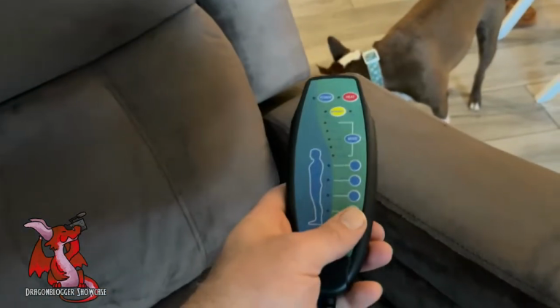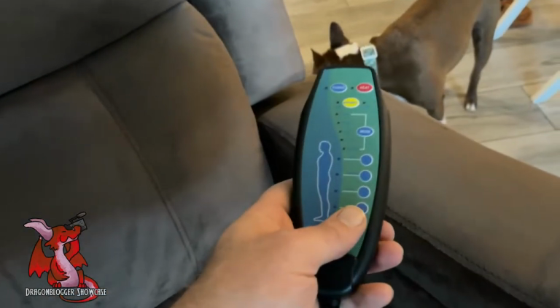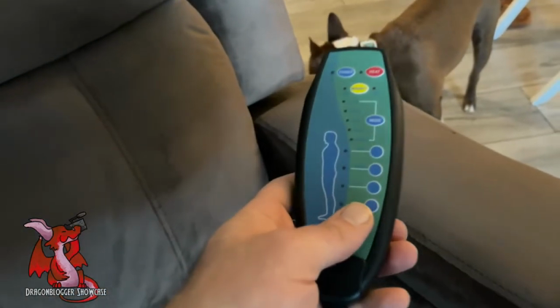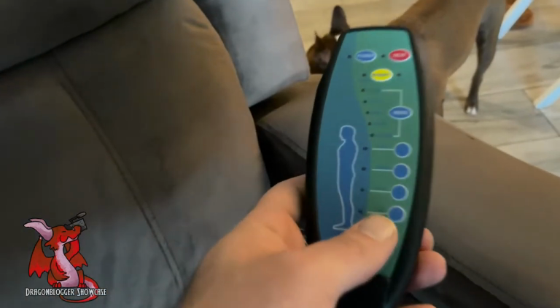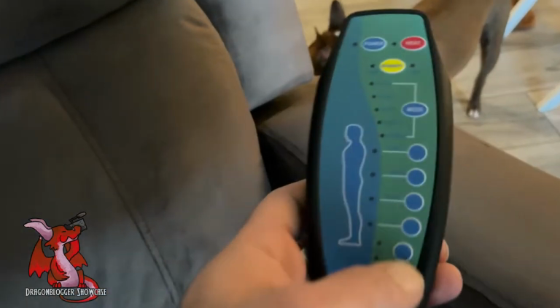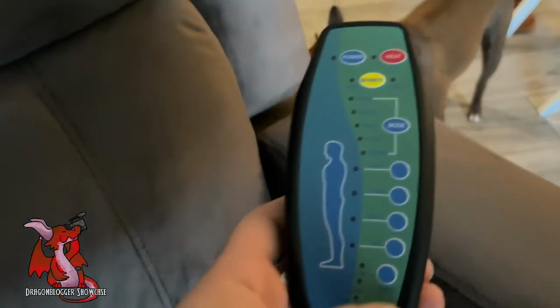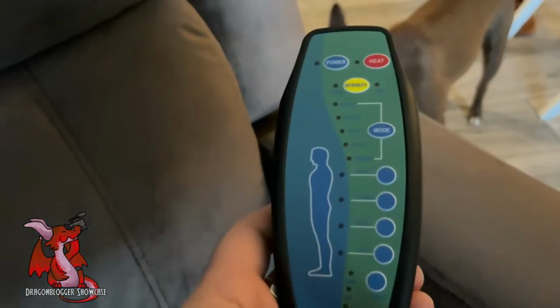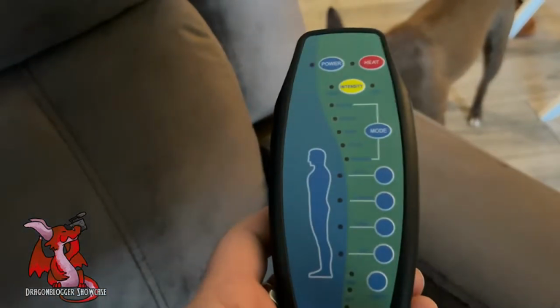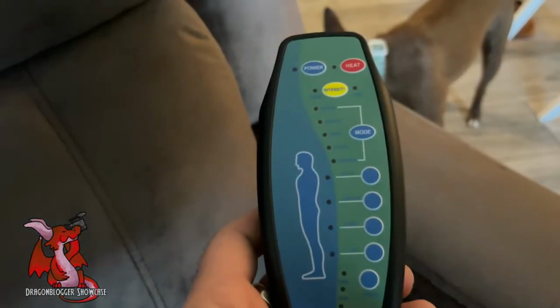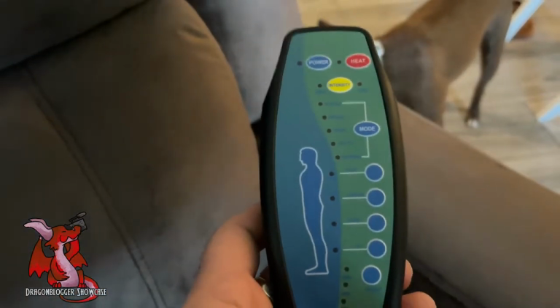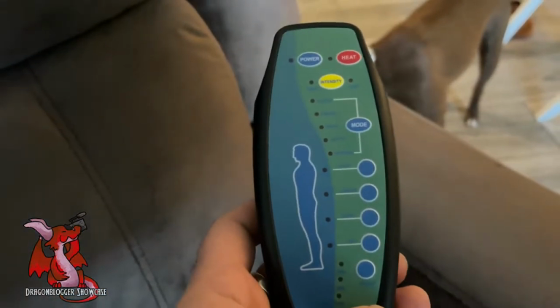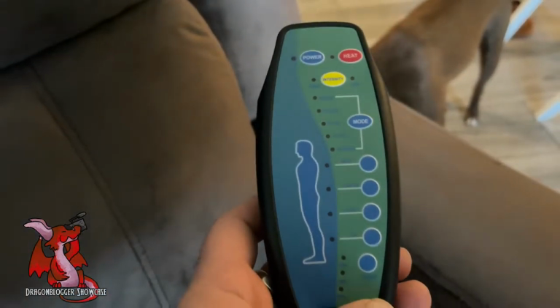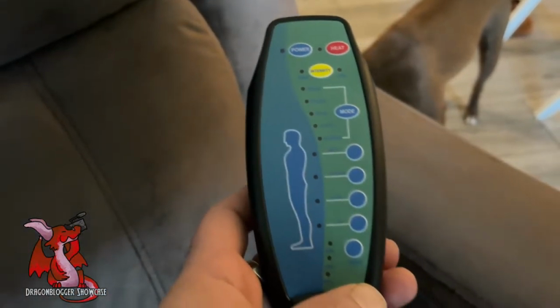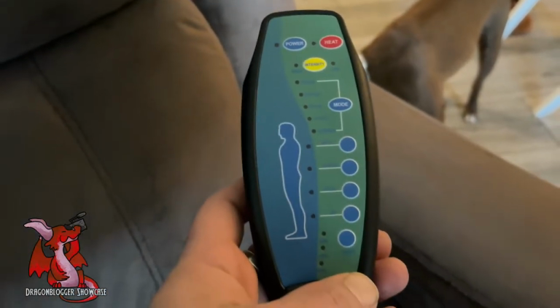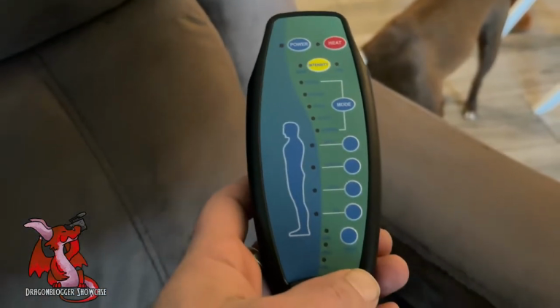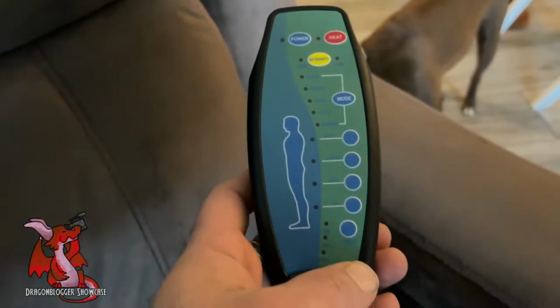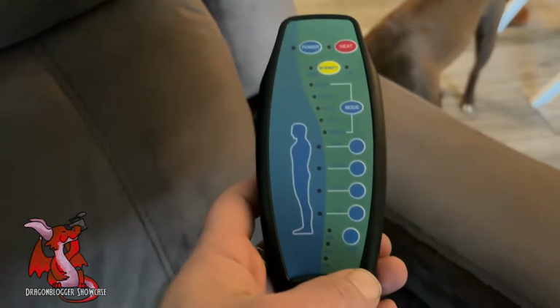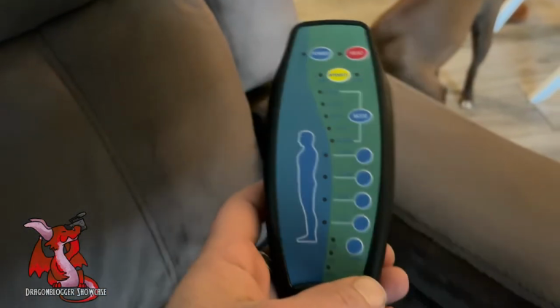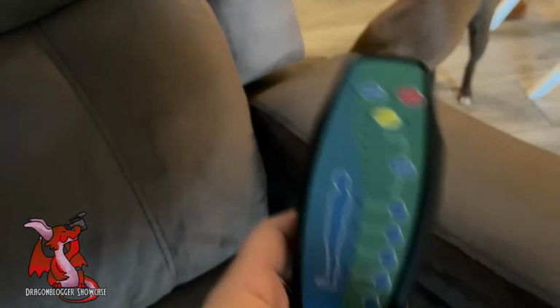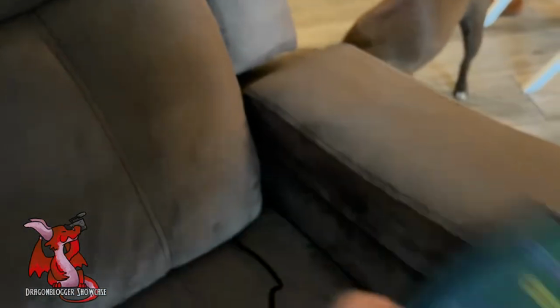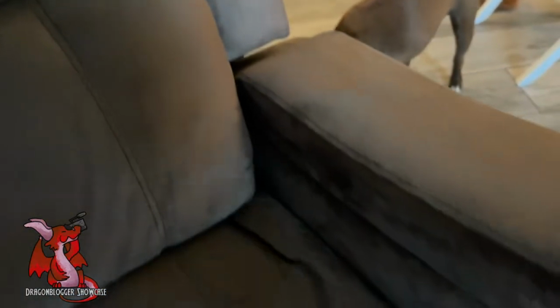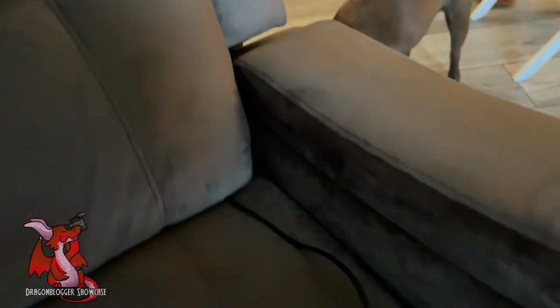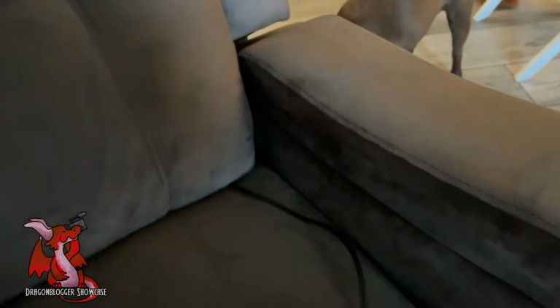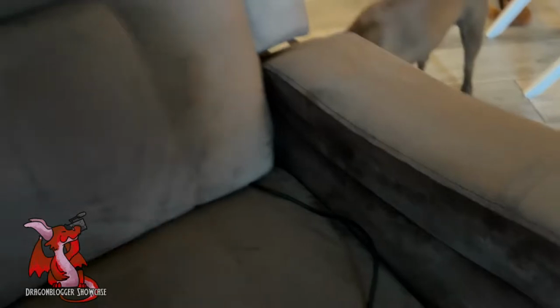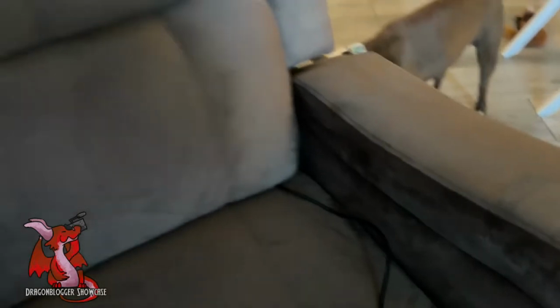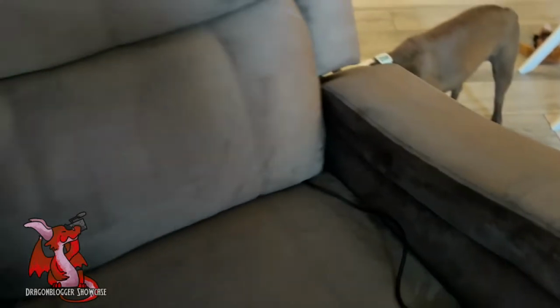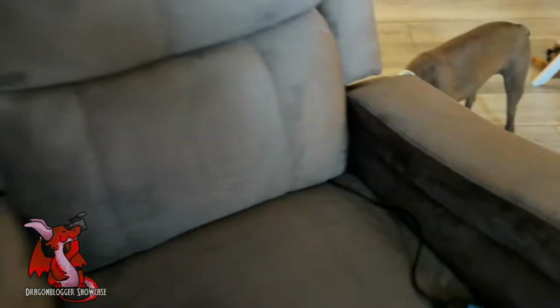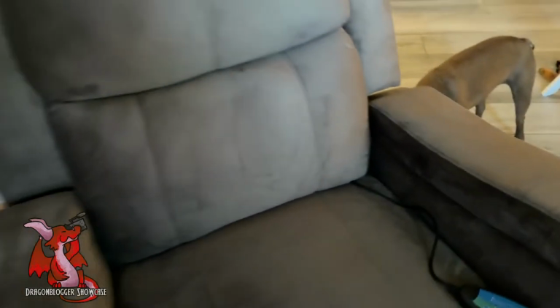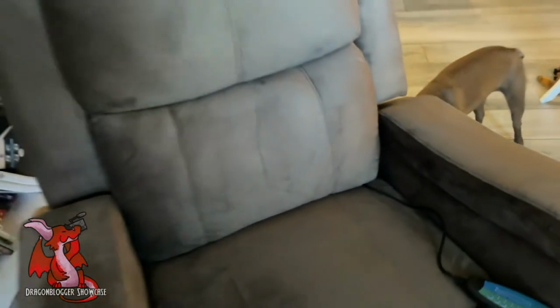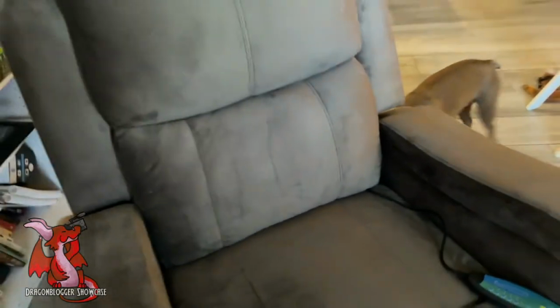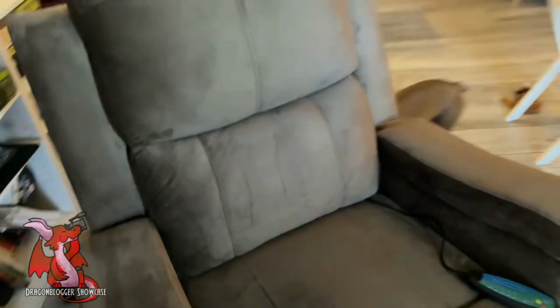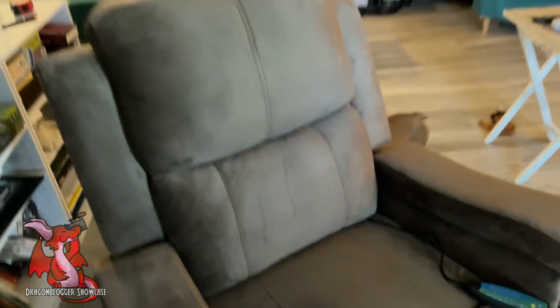Here's the remote control to turn on heat. And it has the vibrating massage points for up and down your entire back.